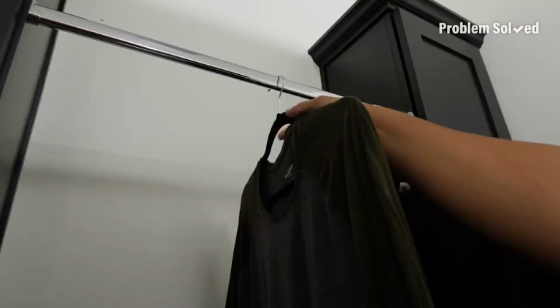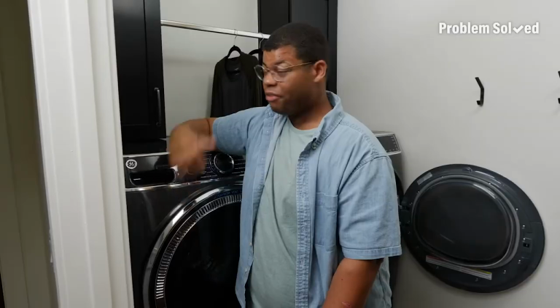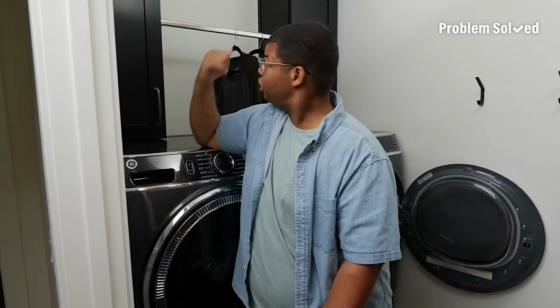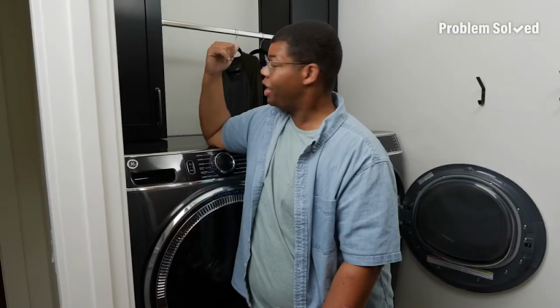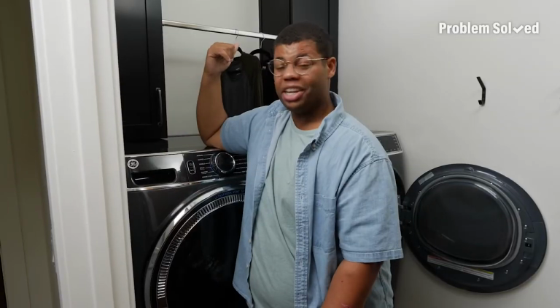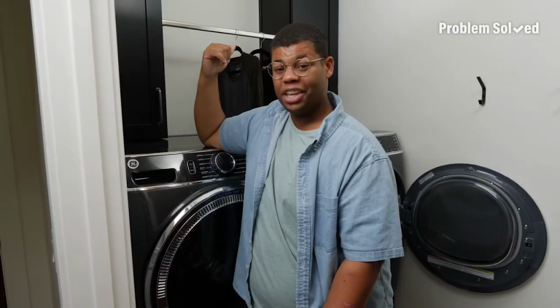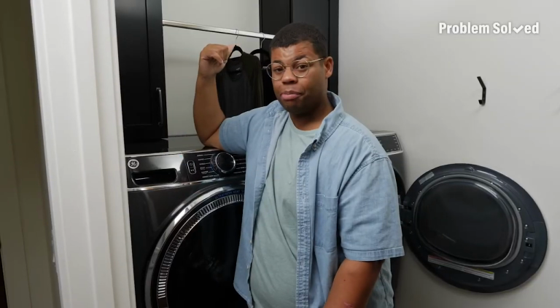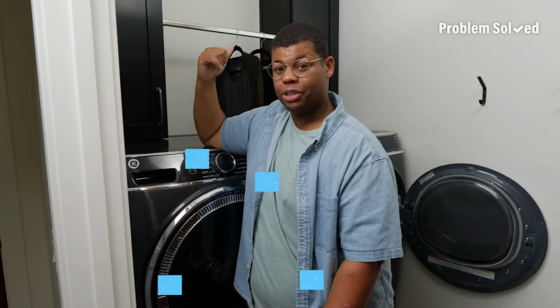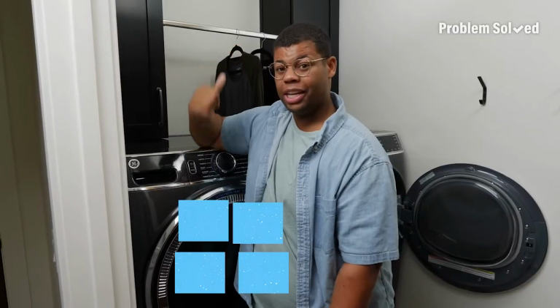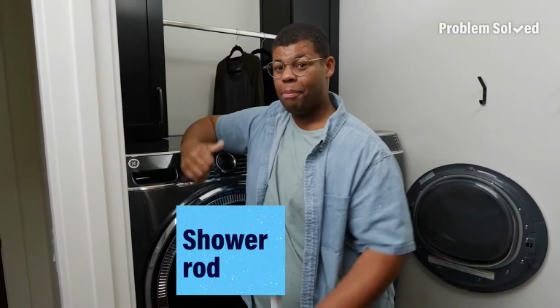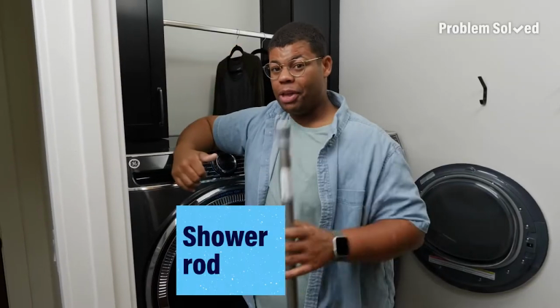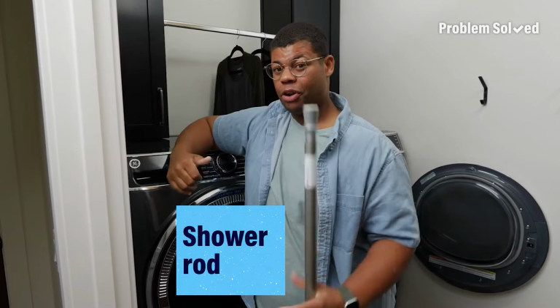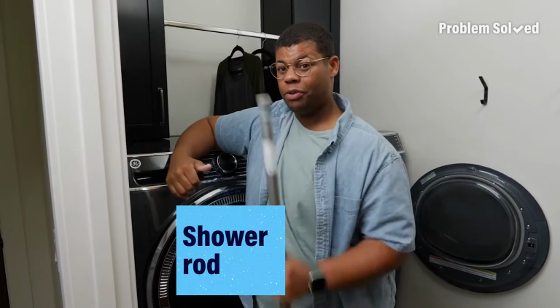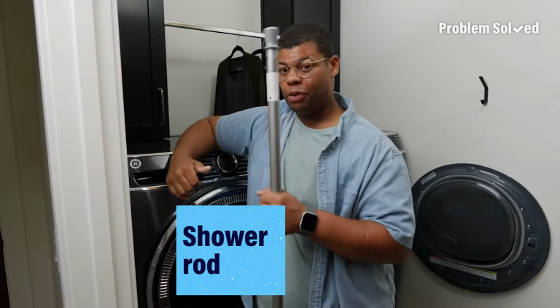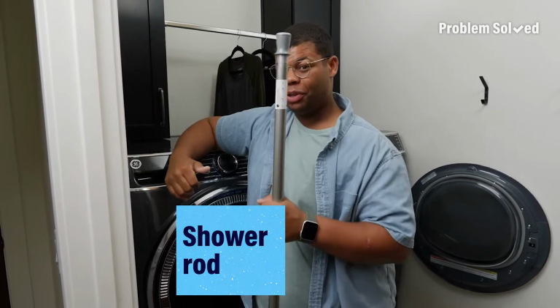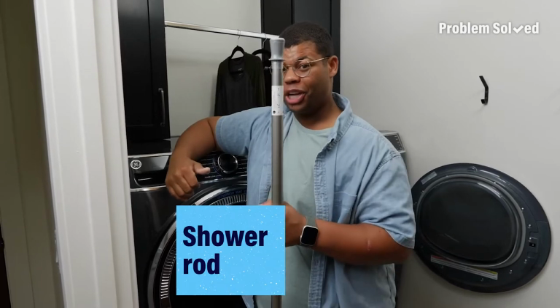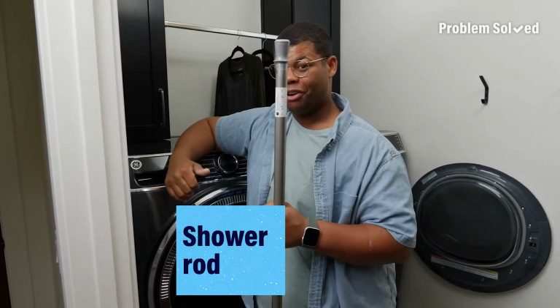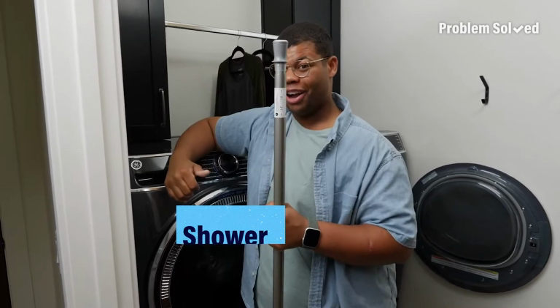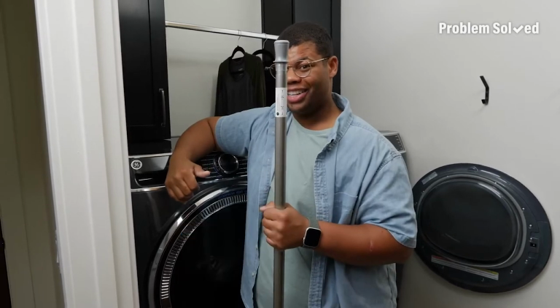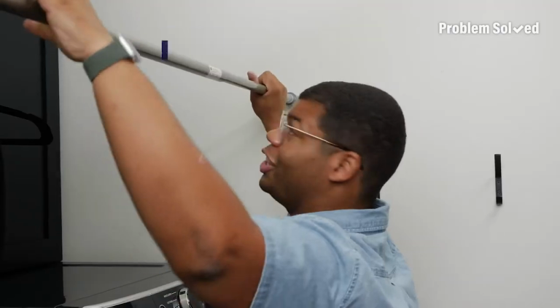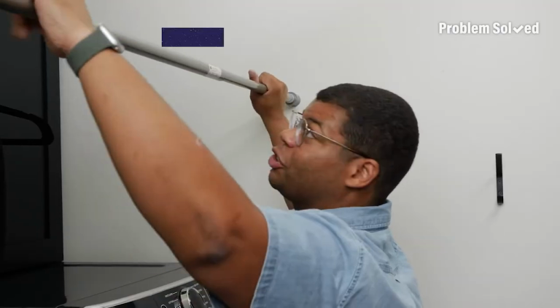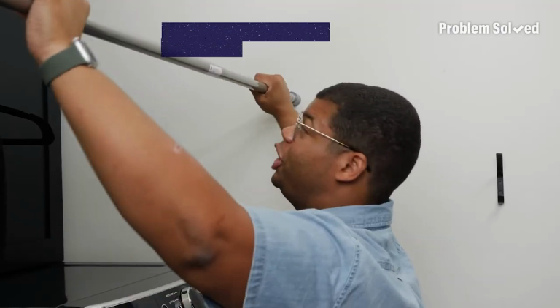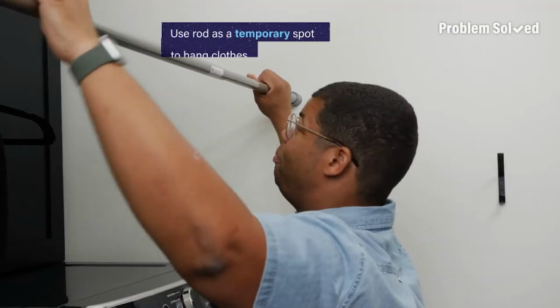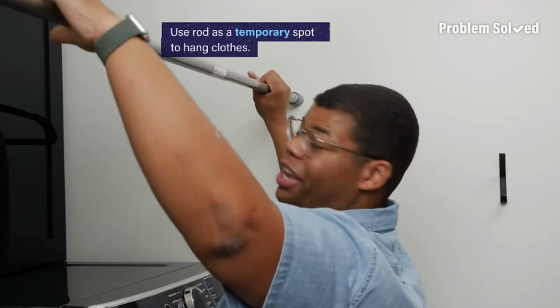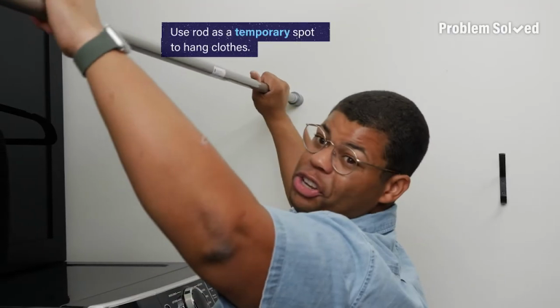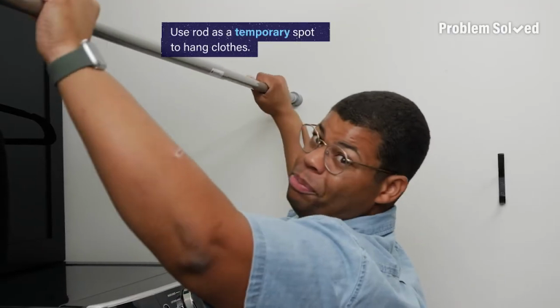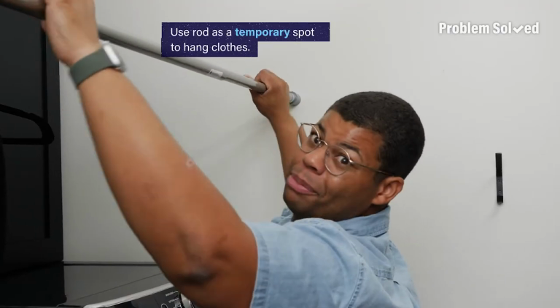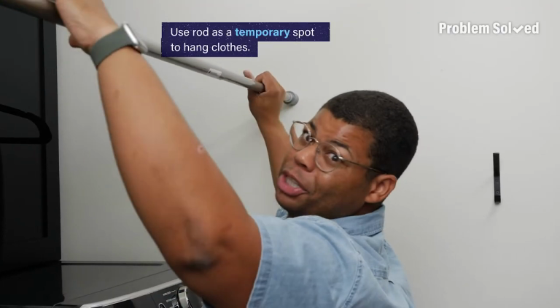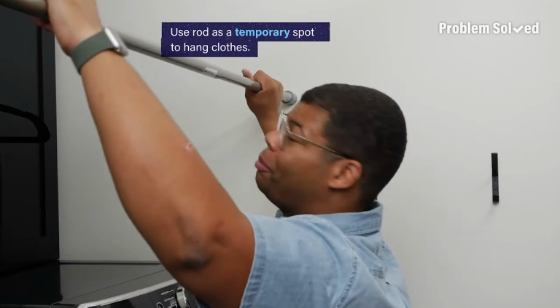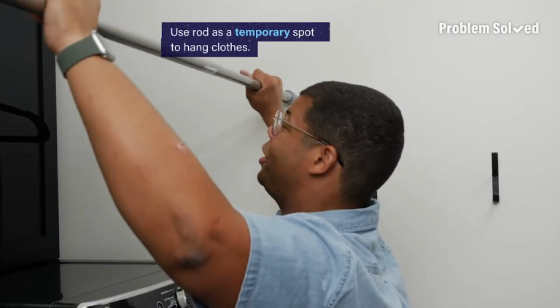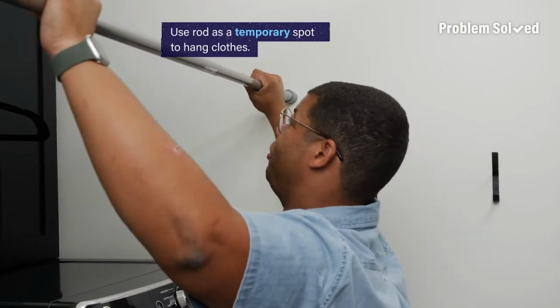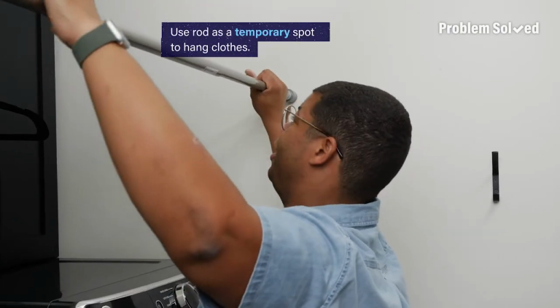If you don't have anything built in, make your own with a shower rod. These are cheap and you can put them just about anywhere.